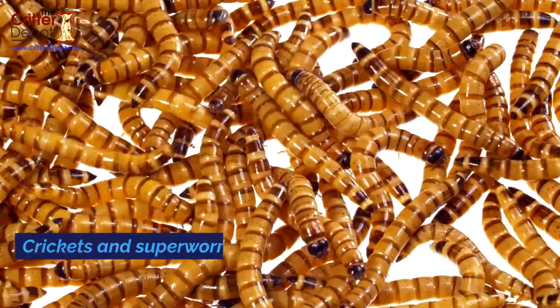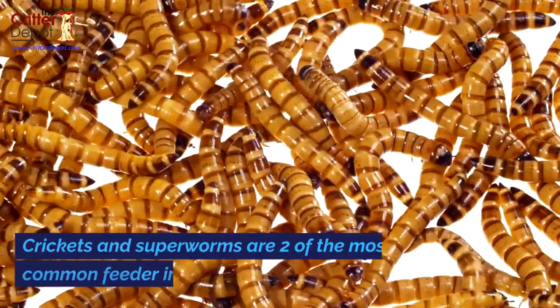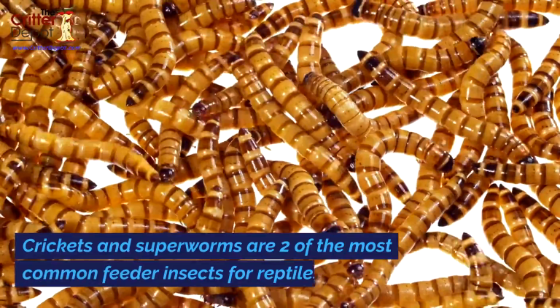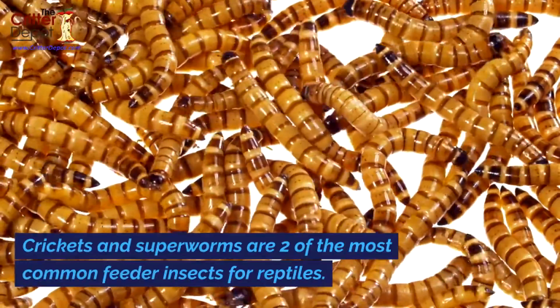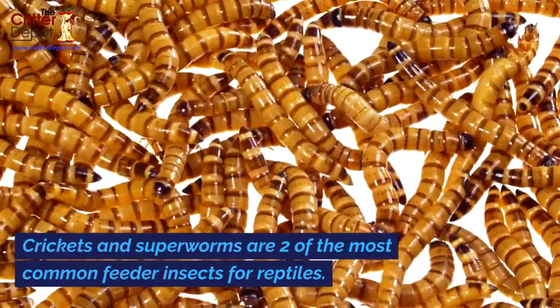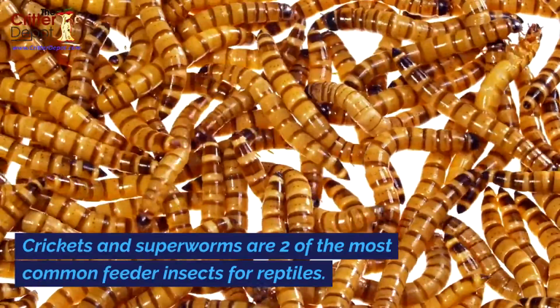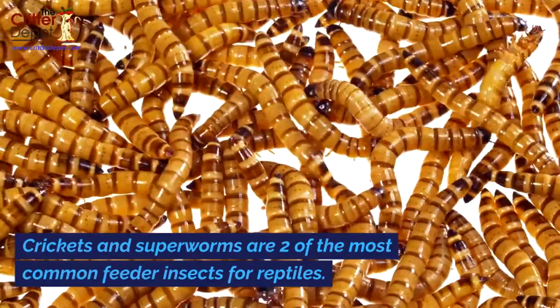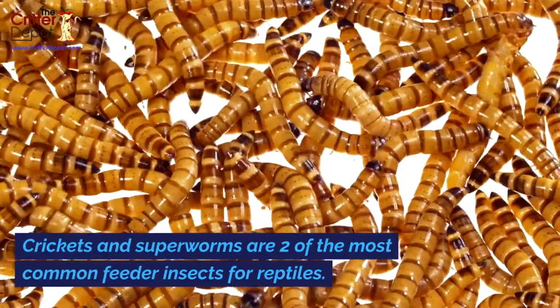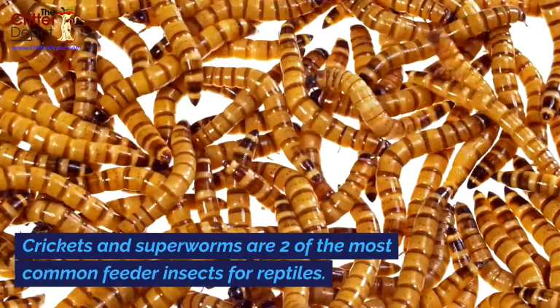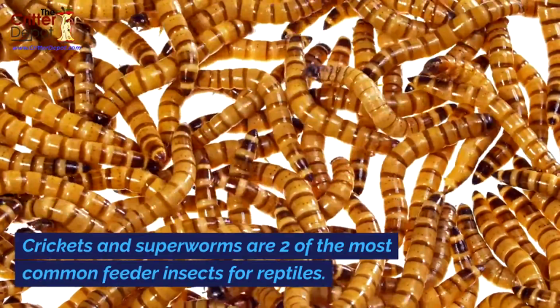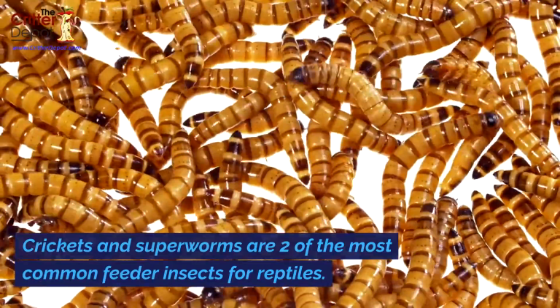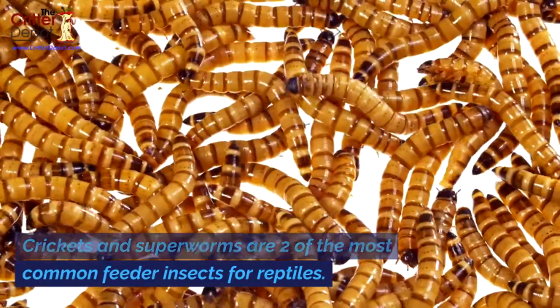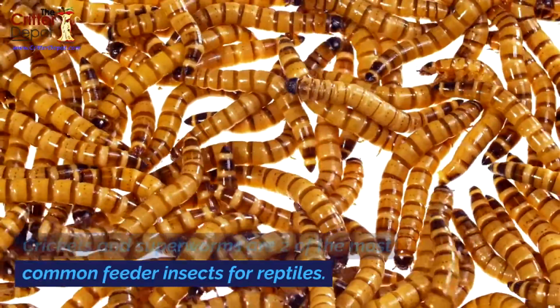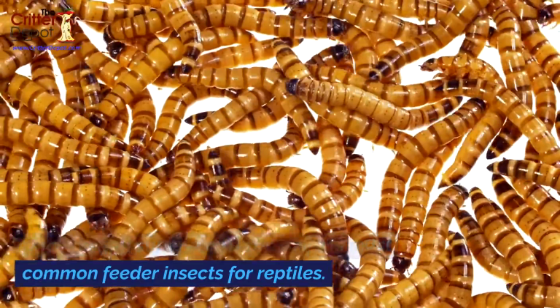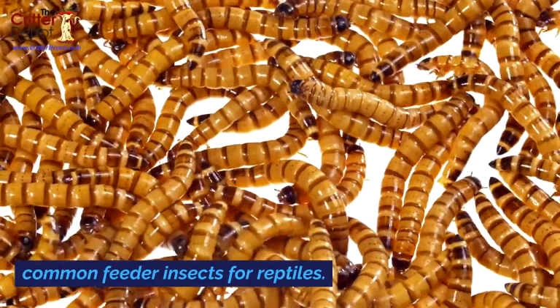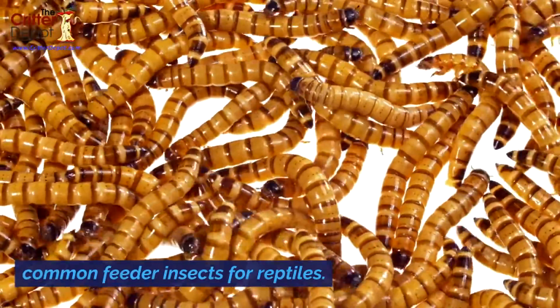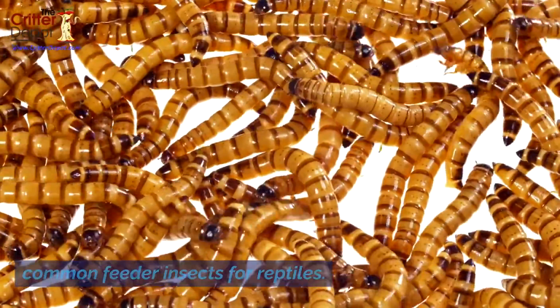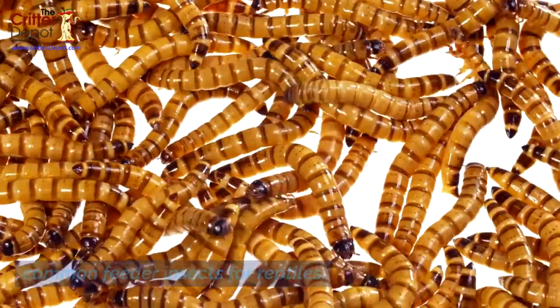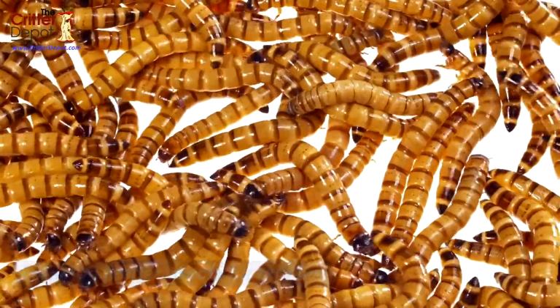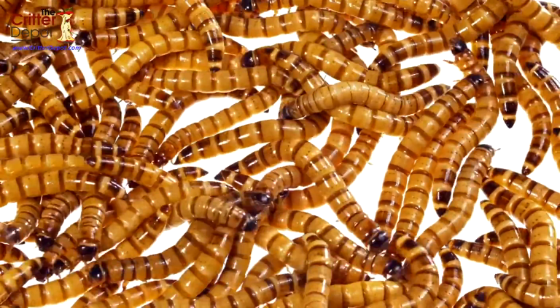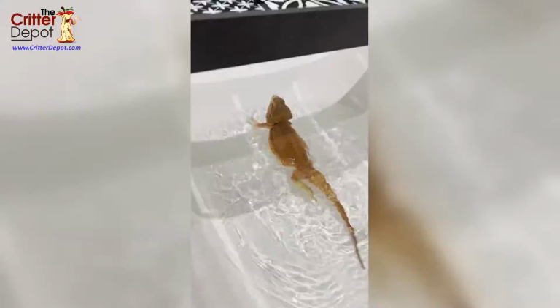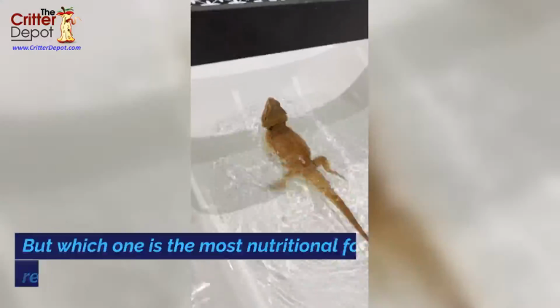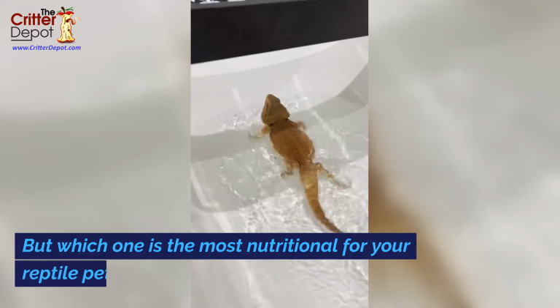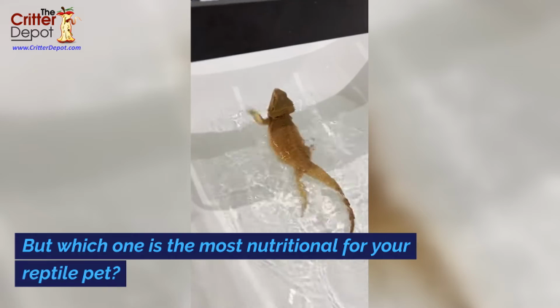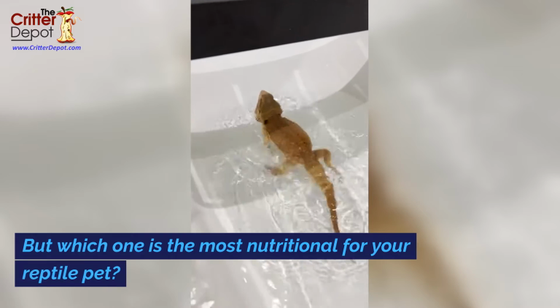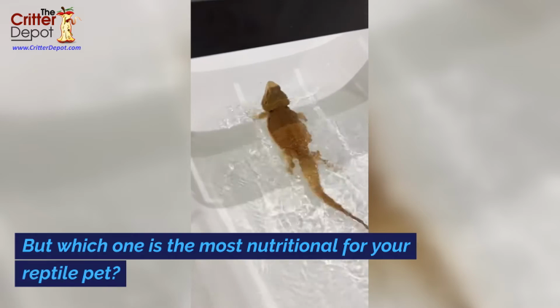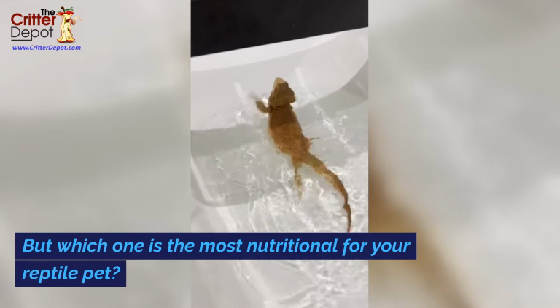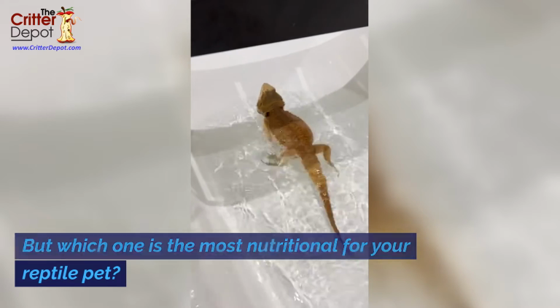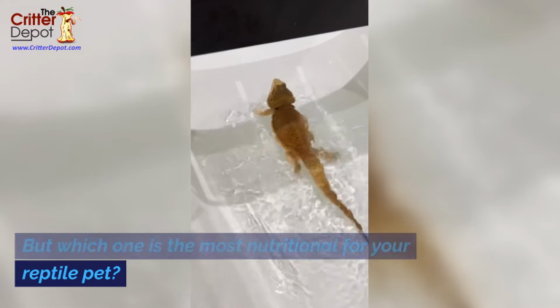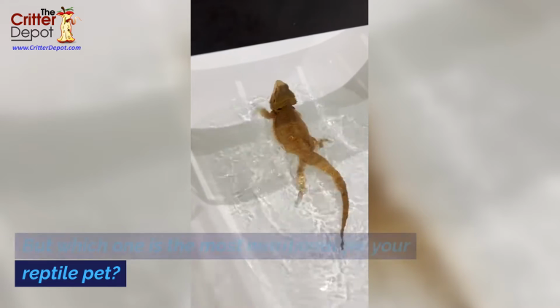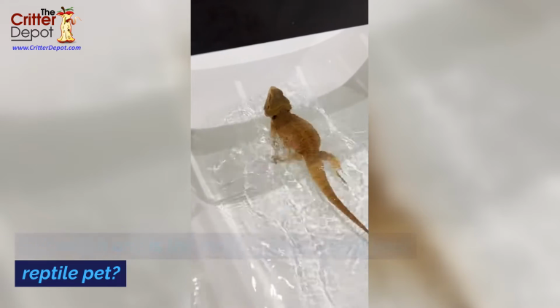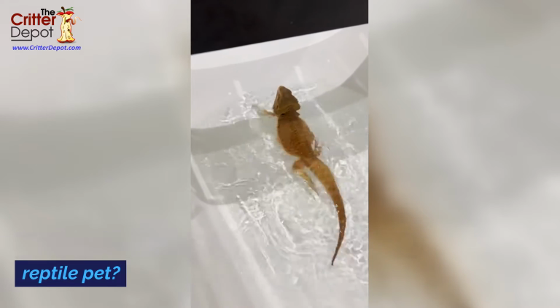Crickets and superworms are two of the most common feeder insects for reptiles. But which one is the most nutritional for your reptile pet?